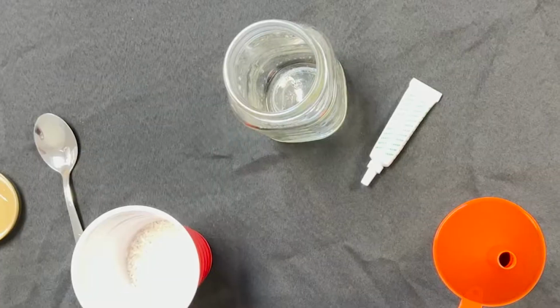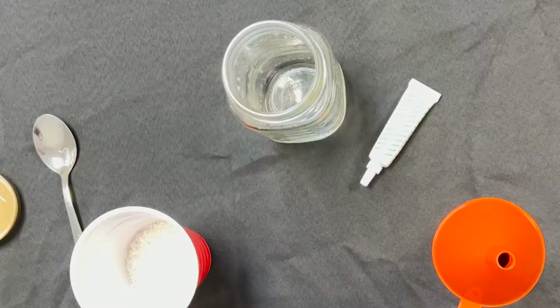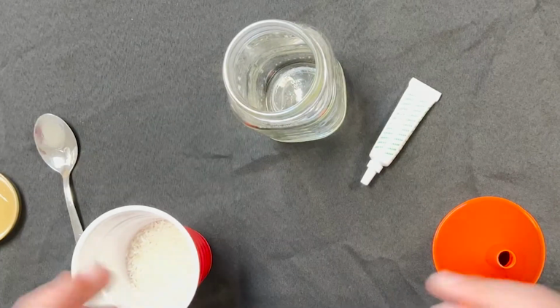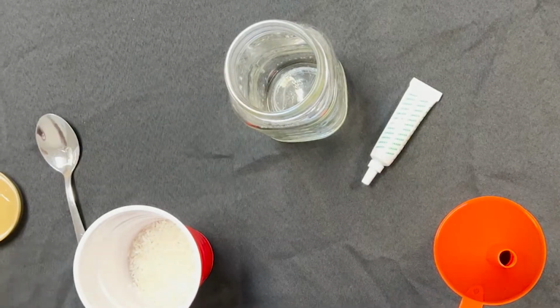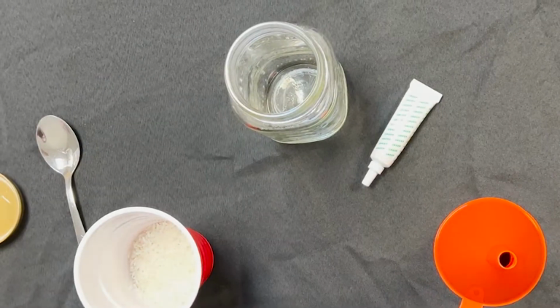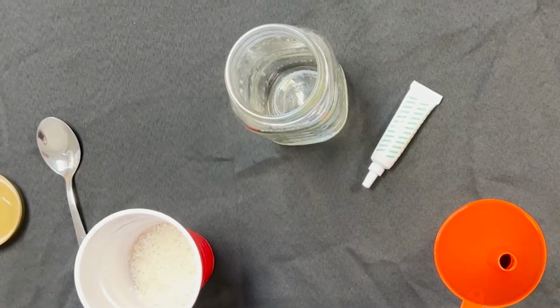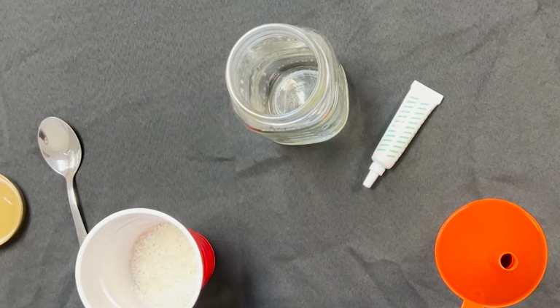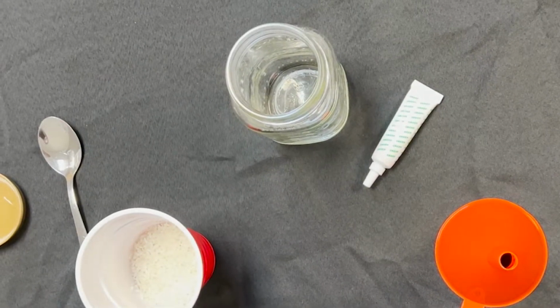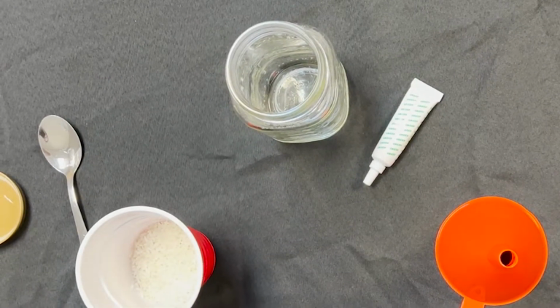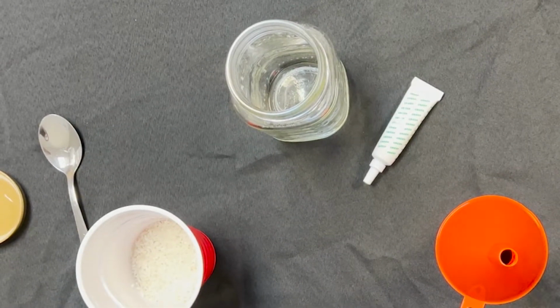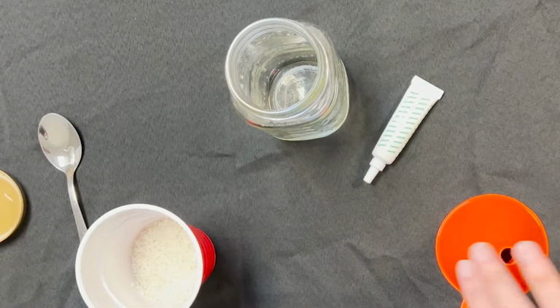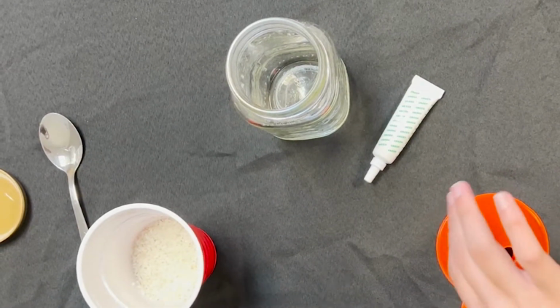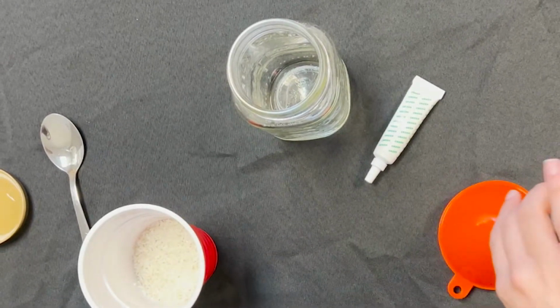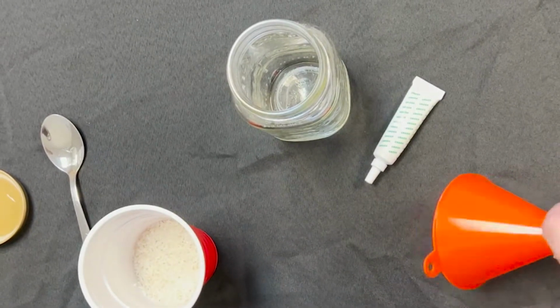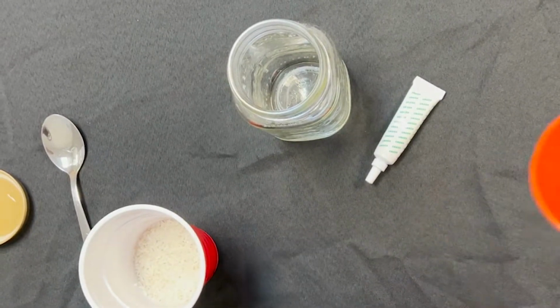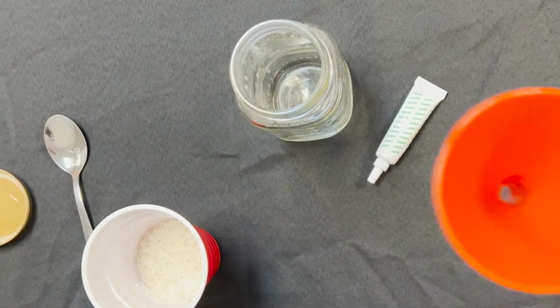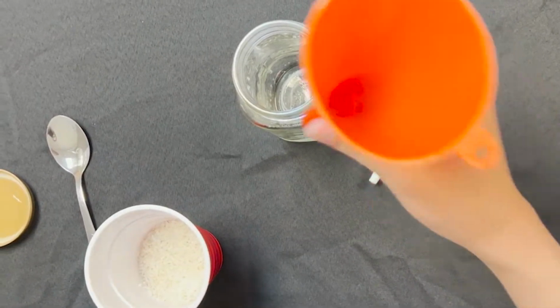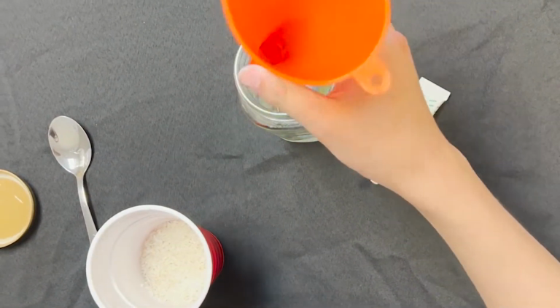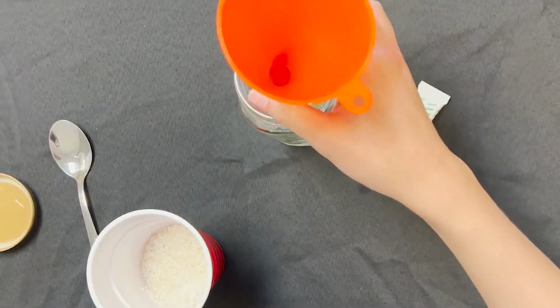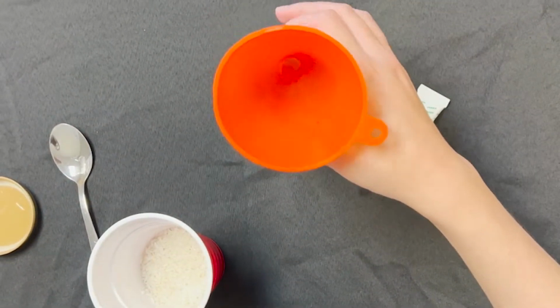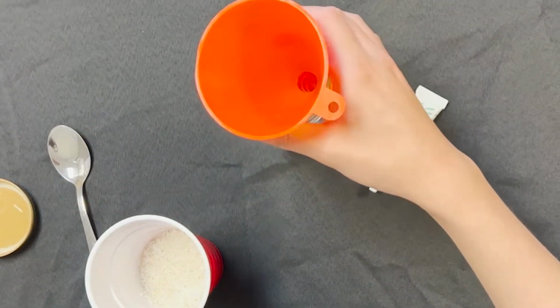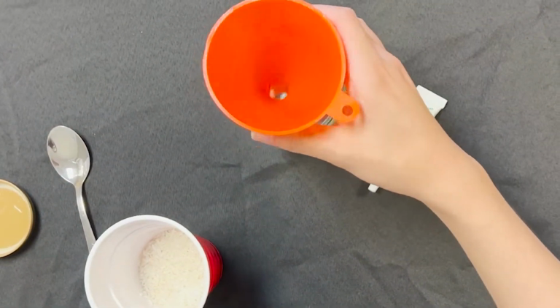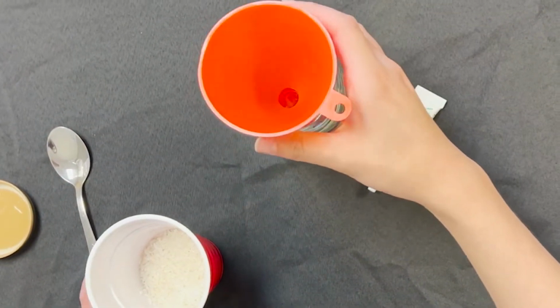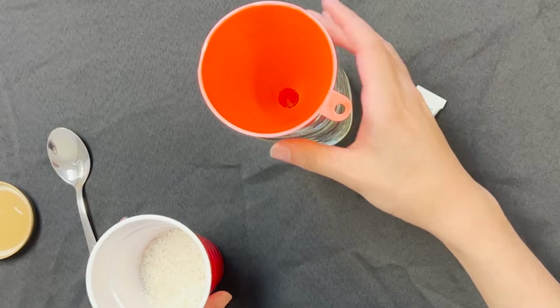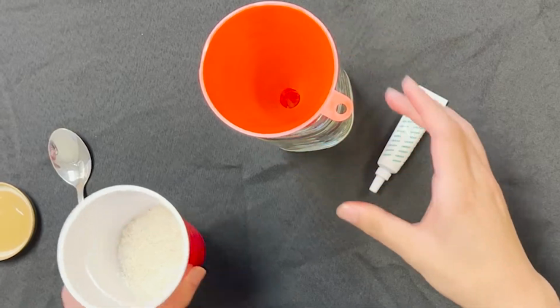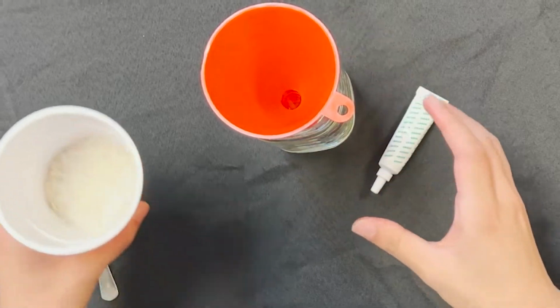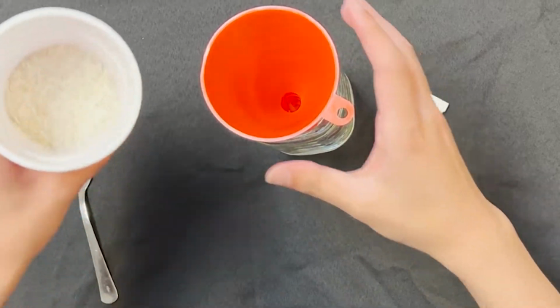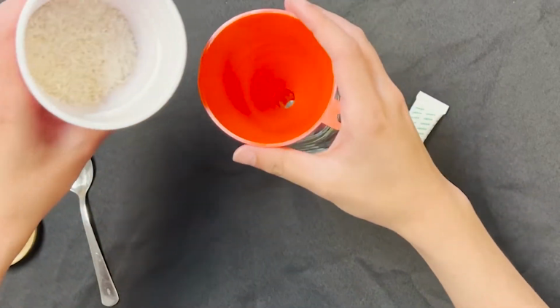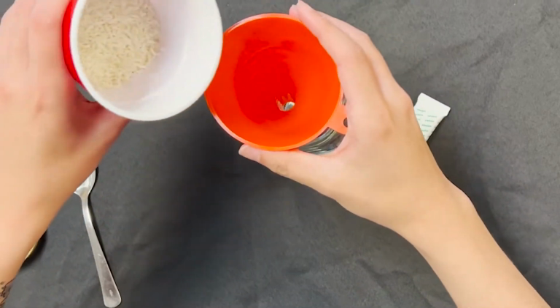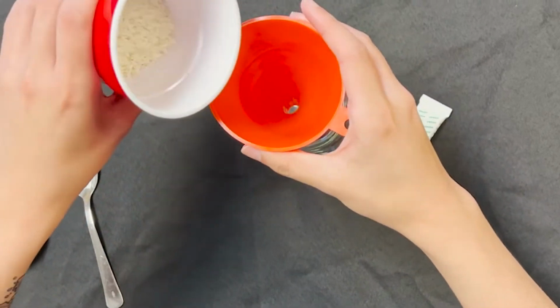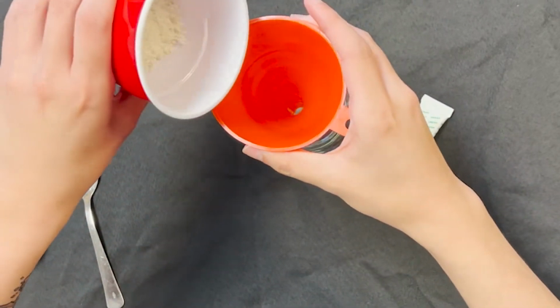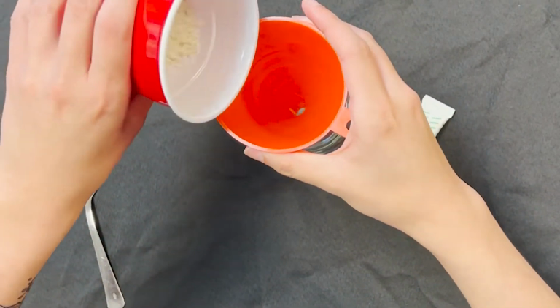Let's start by making the colorful rice. Place the rice in the container — glass is recommended. You can use the funnel to make it easier.